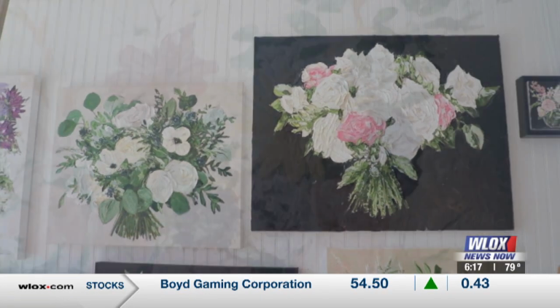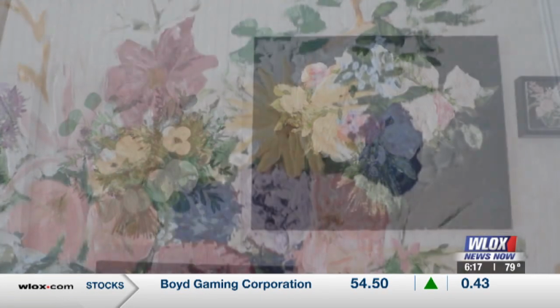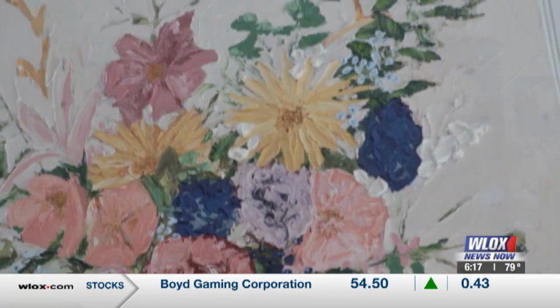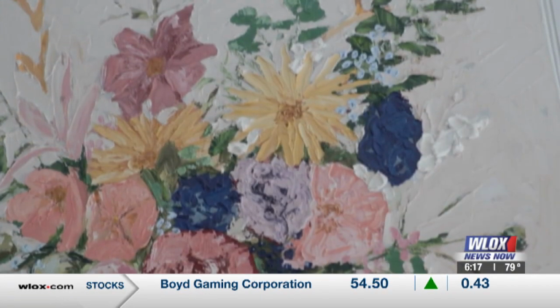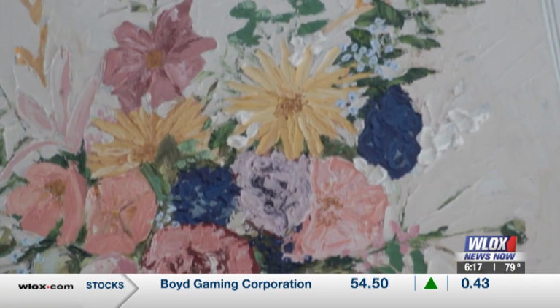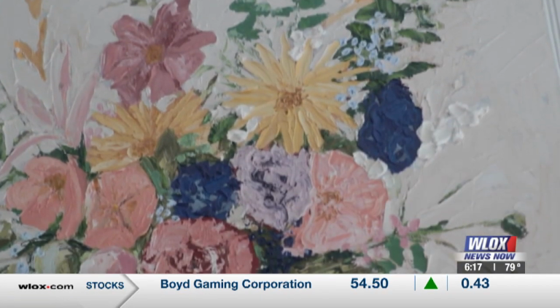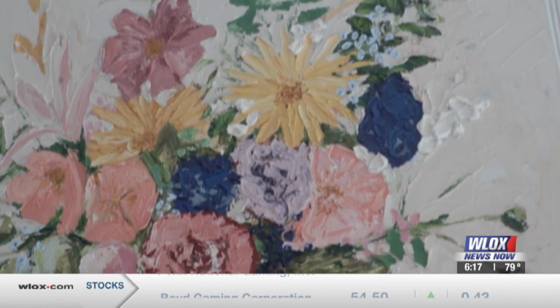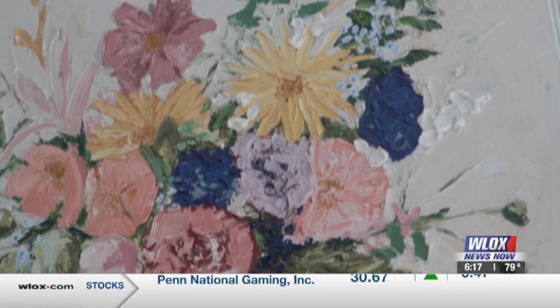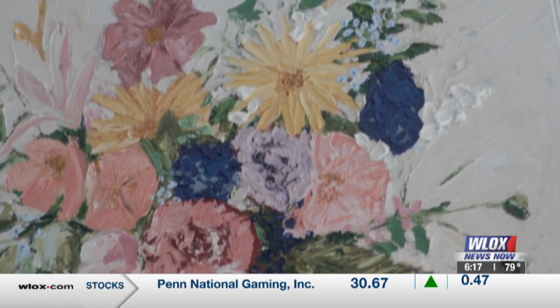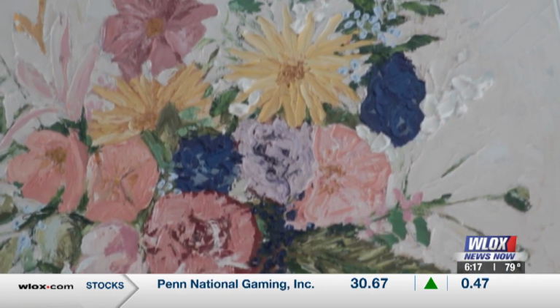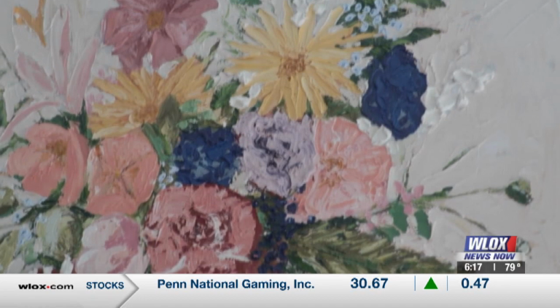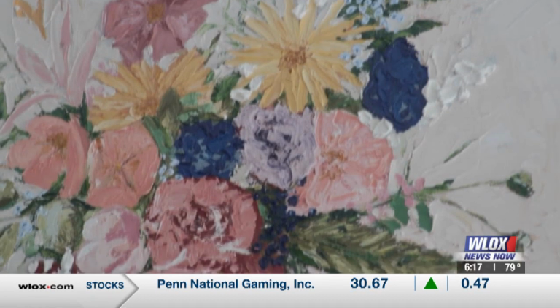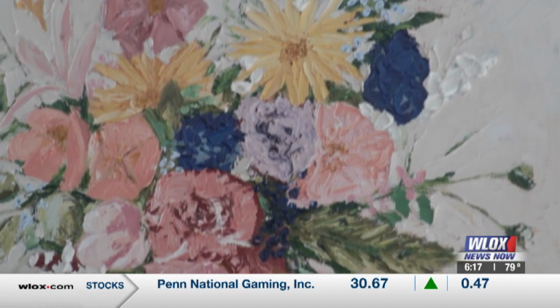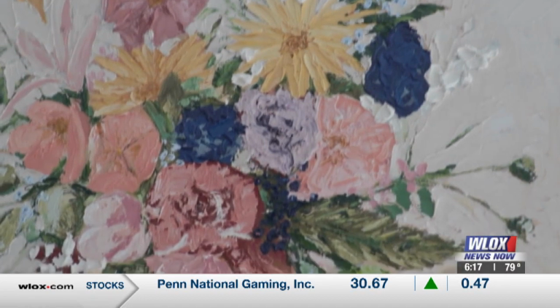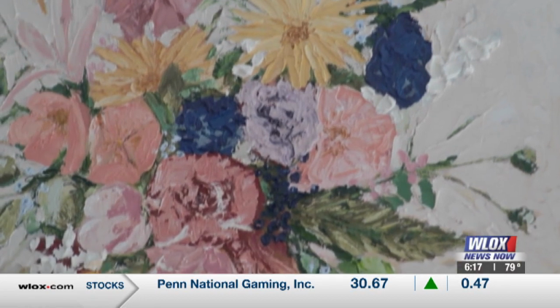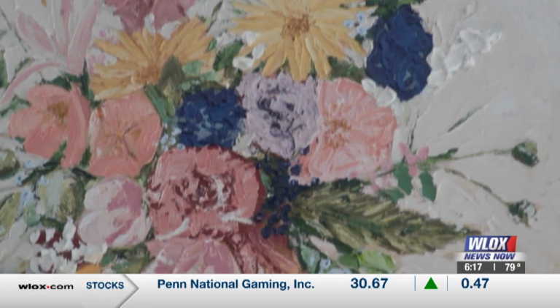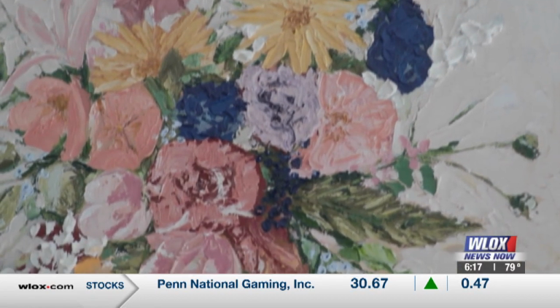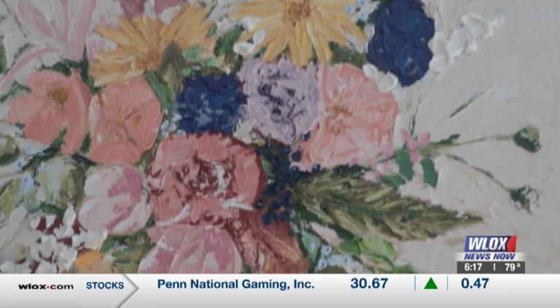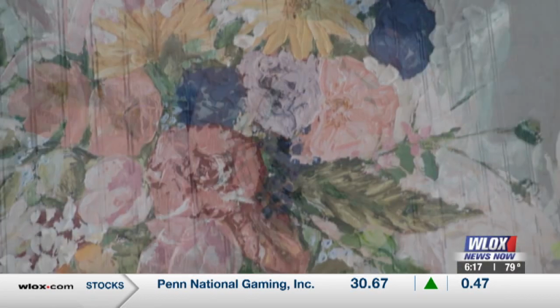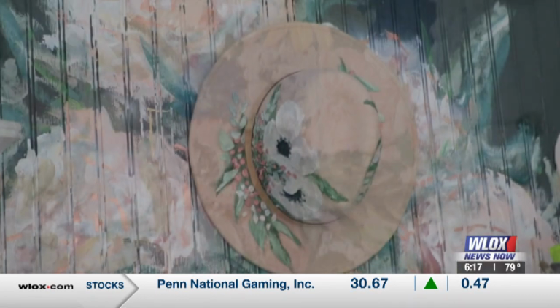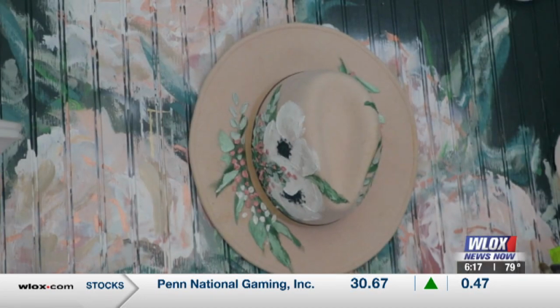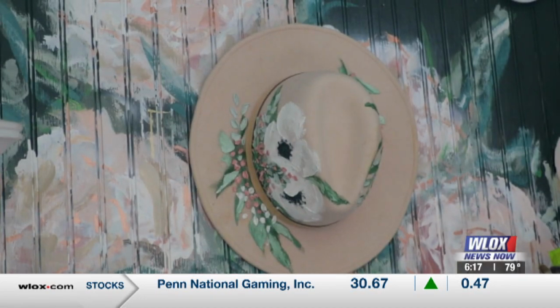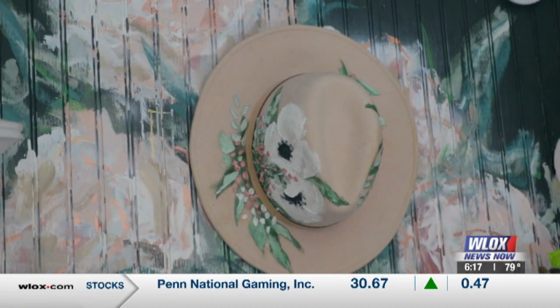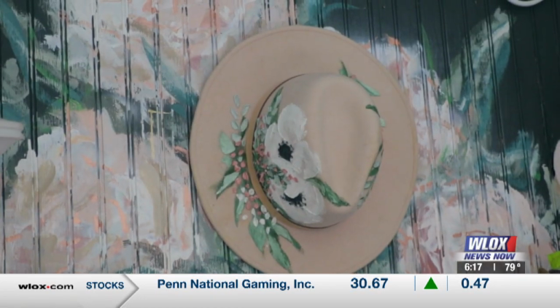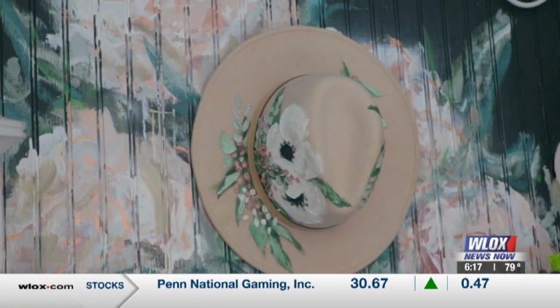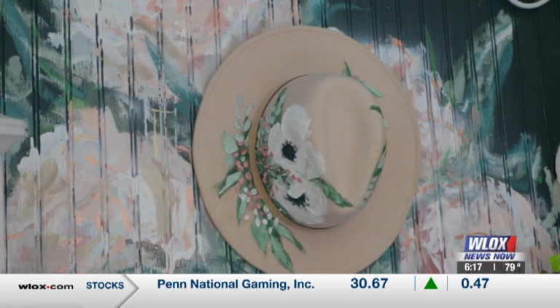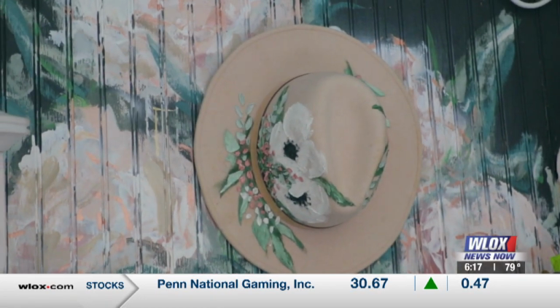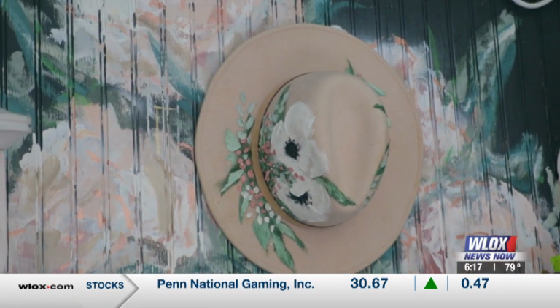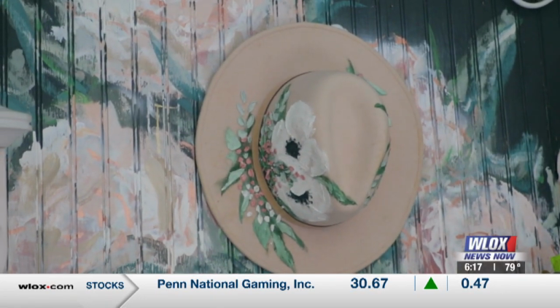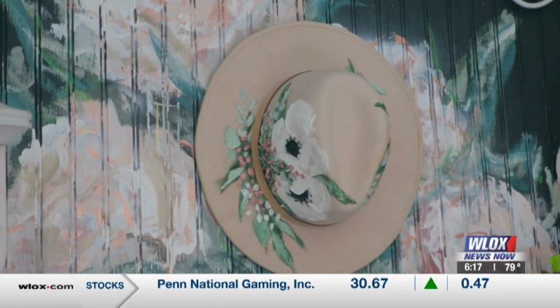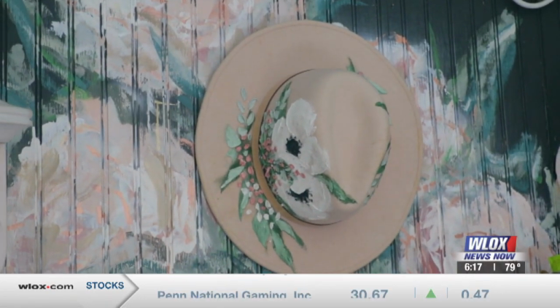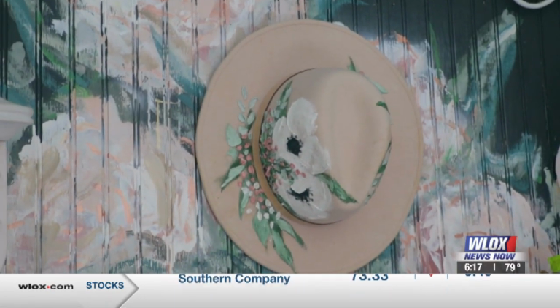Of course, you've been doing art for years. How long? Pretty much my whole life. I started when I was a kid and just never stopped.